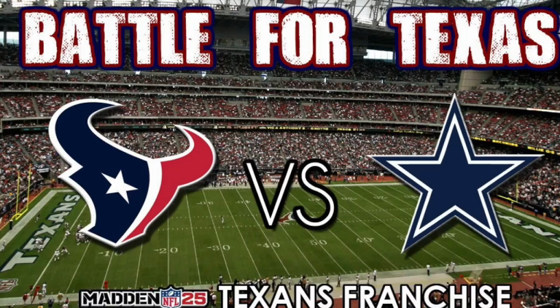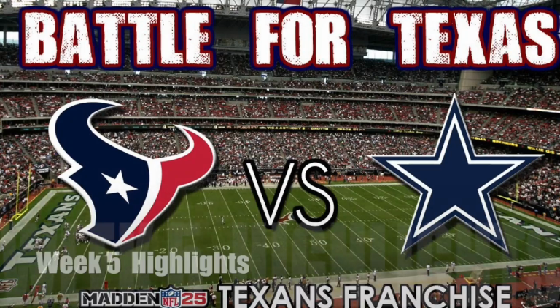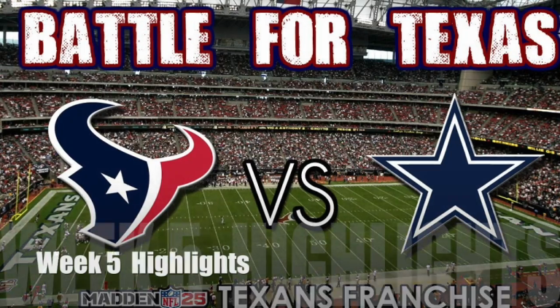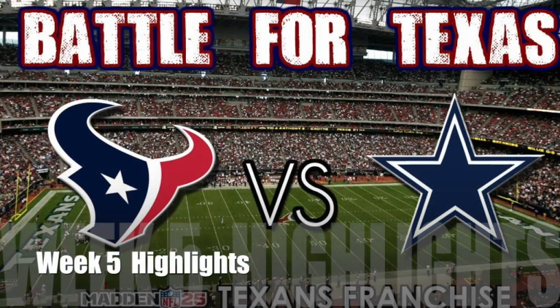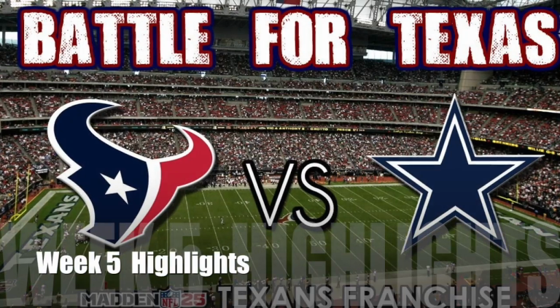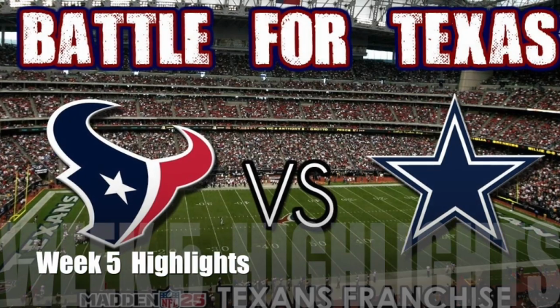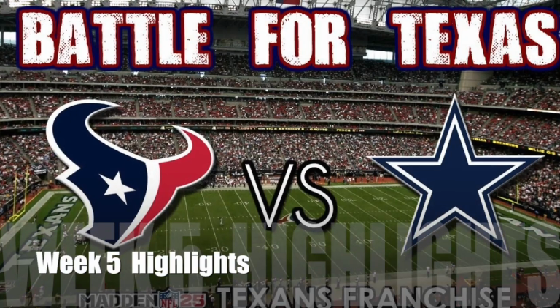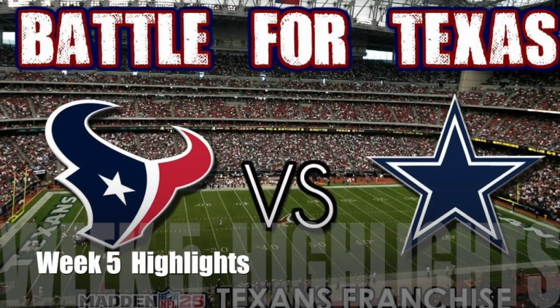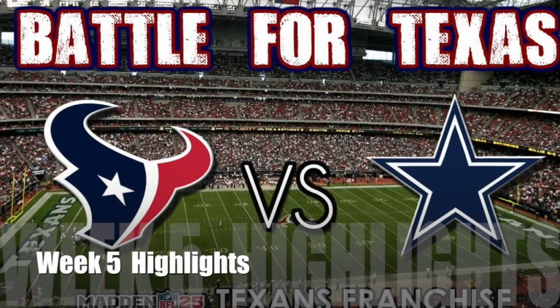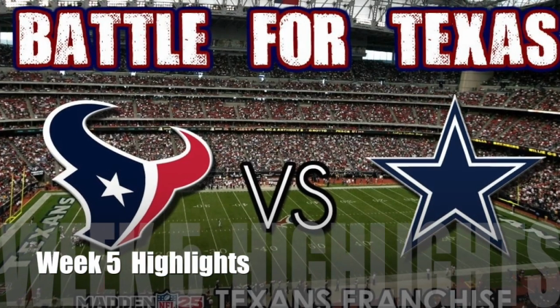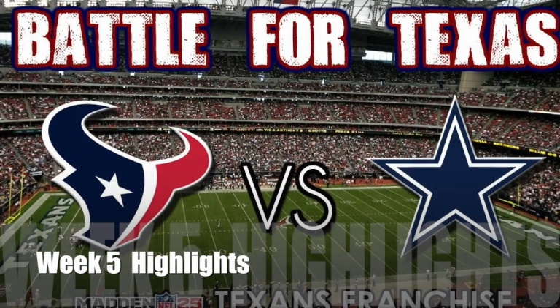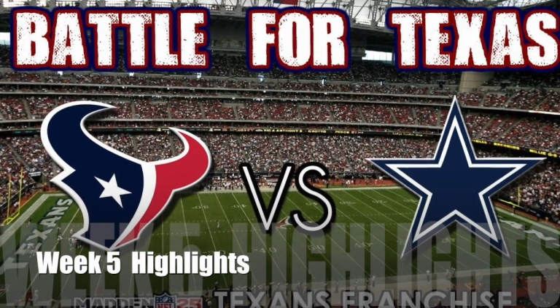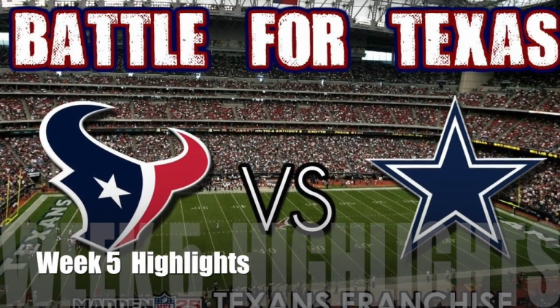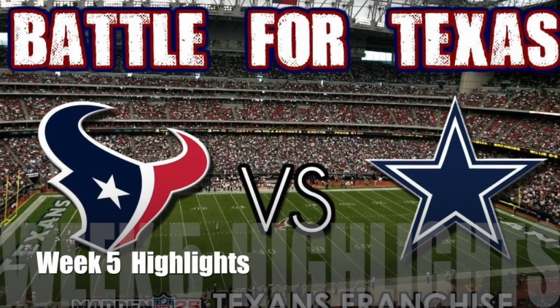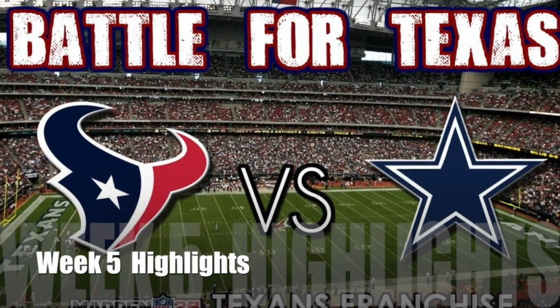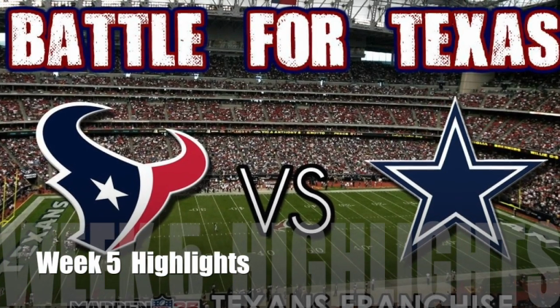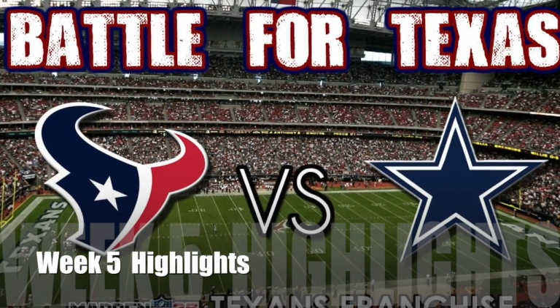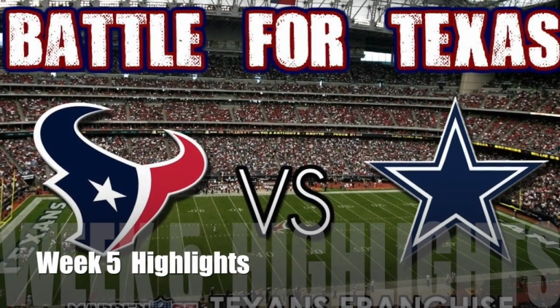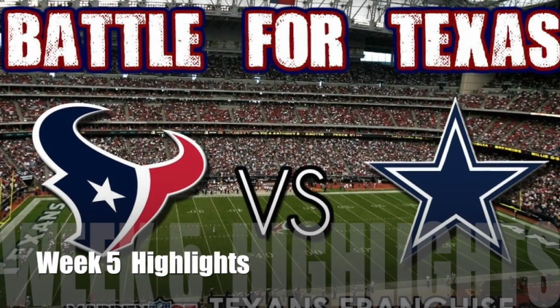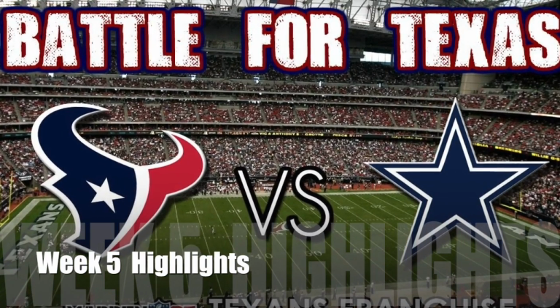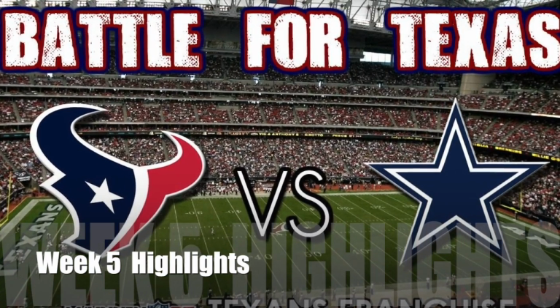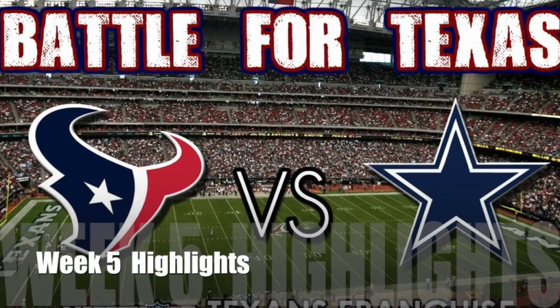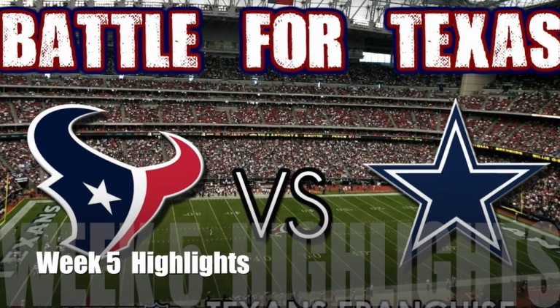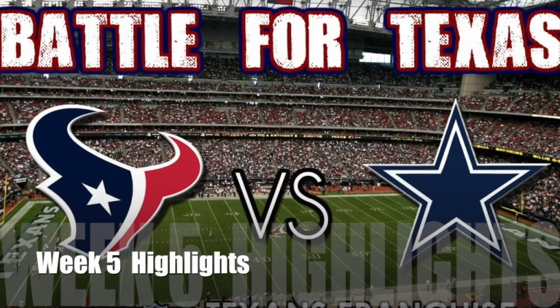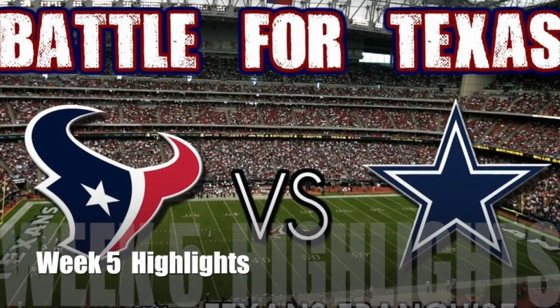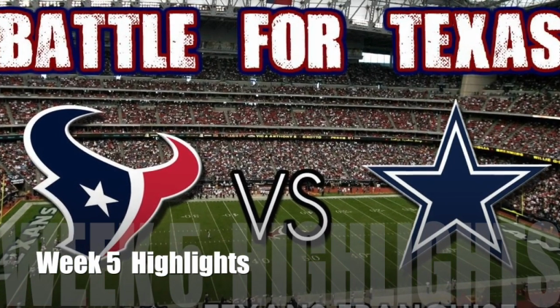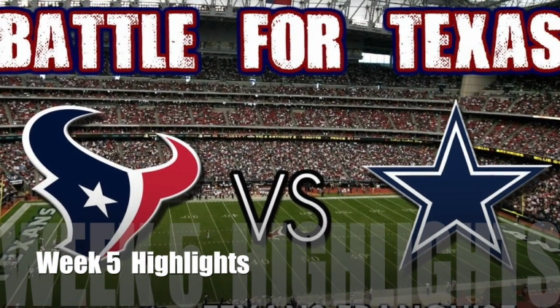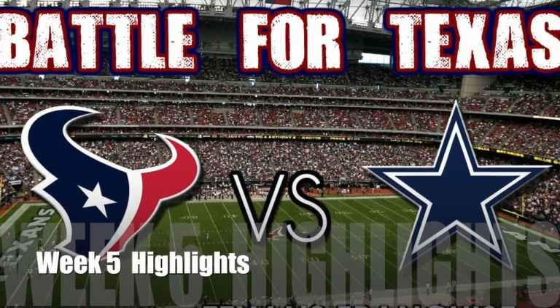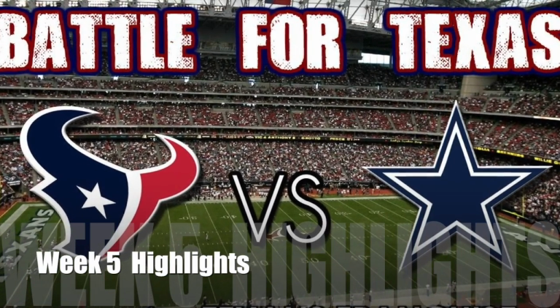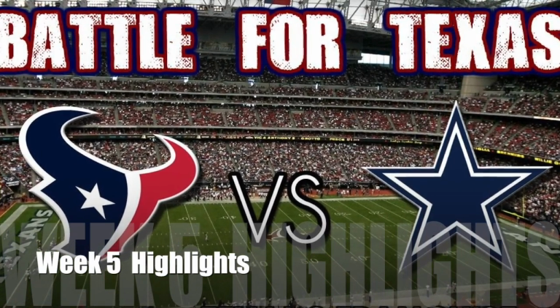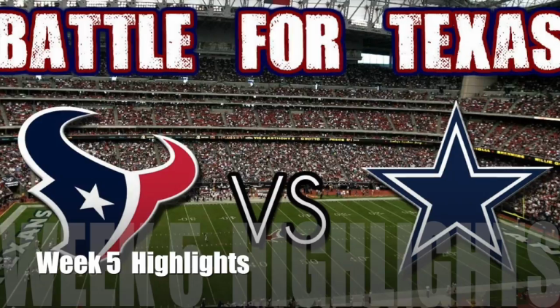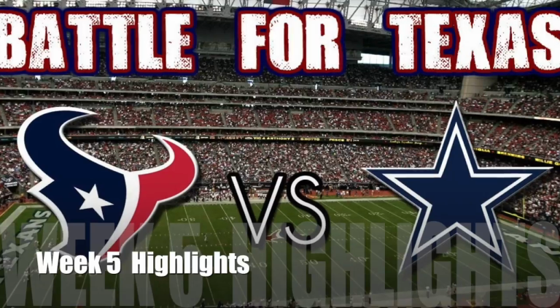Hey guys, thanks for tuning in for IML Battle for Texas Week 5 Highlights.